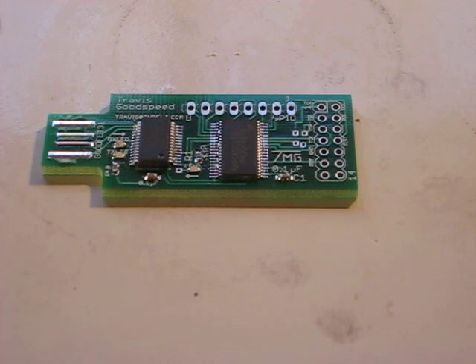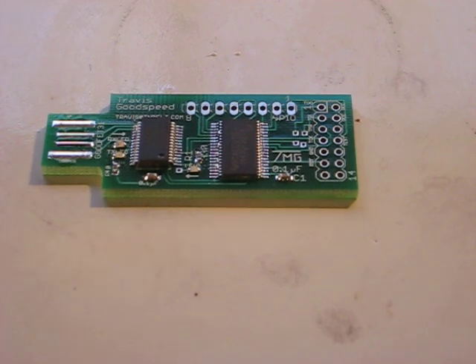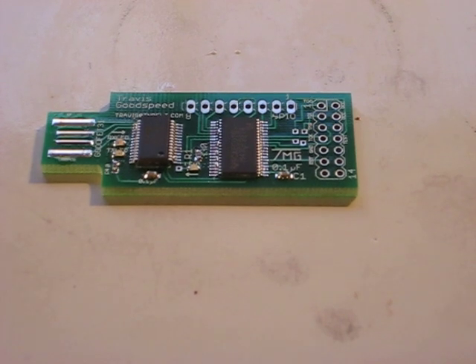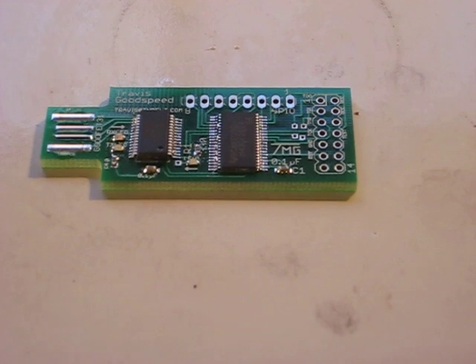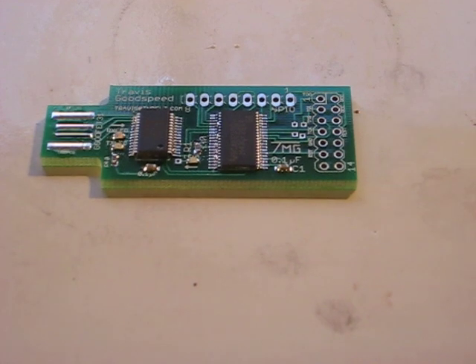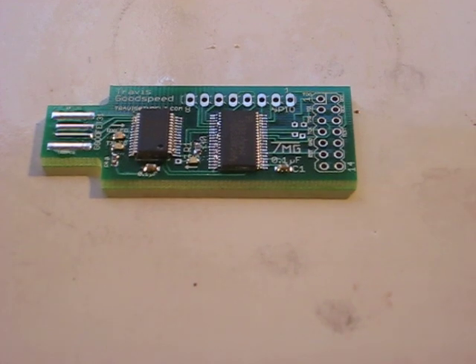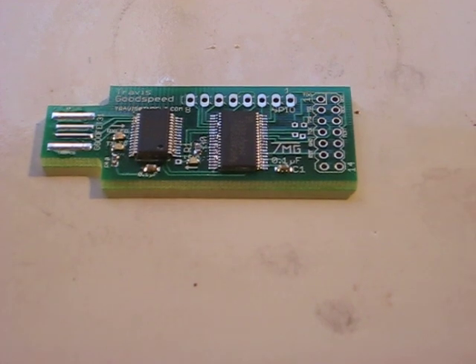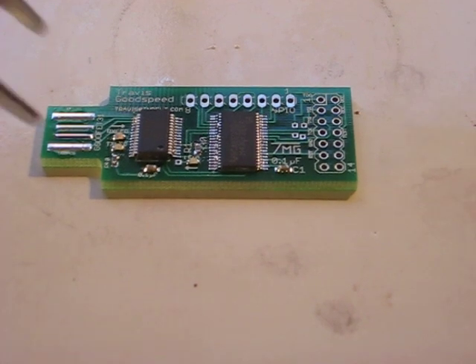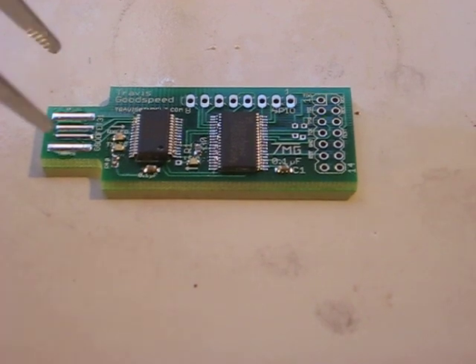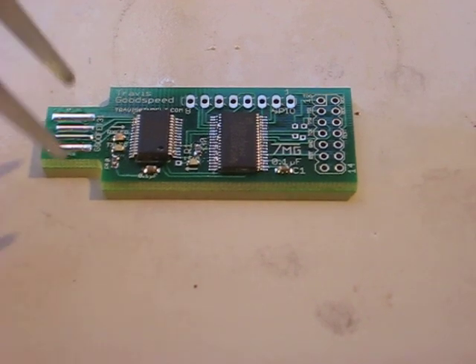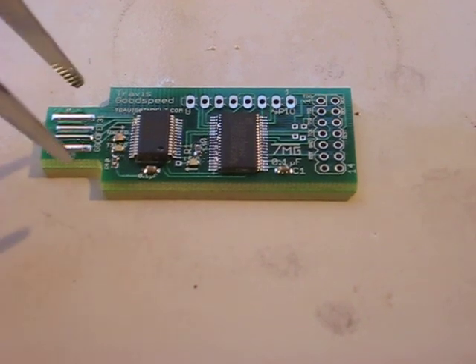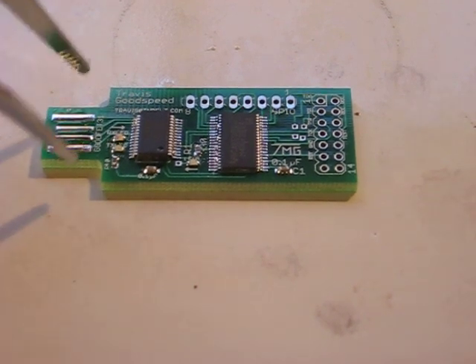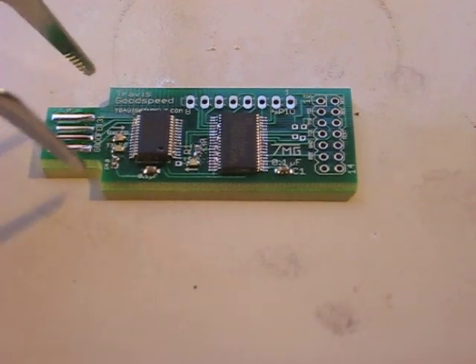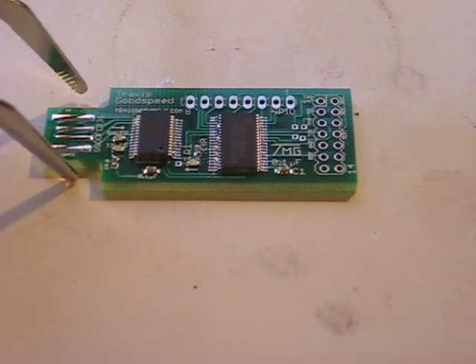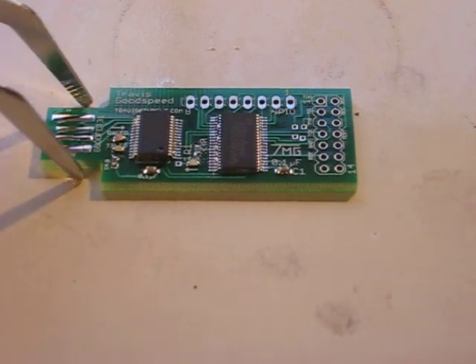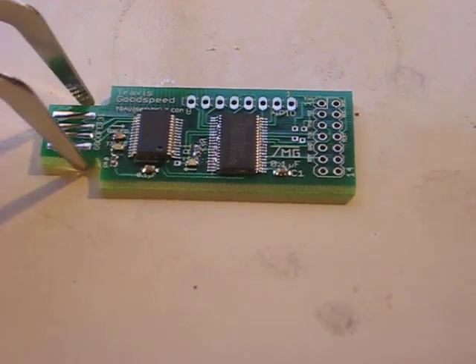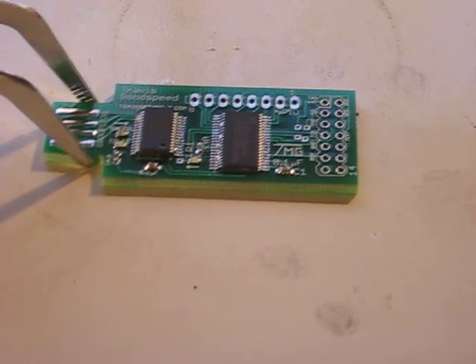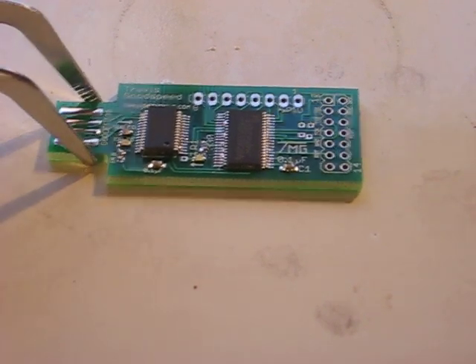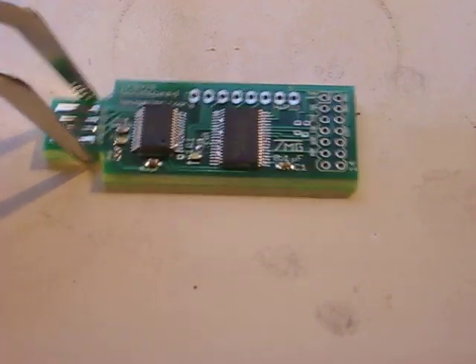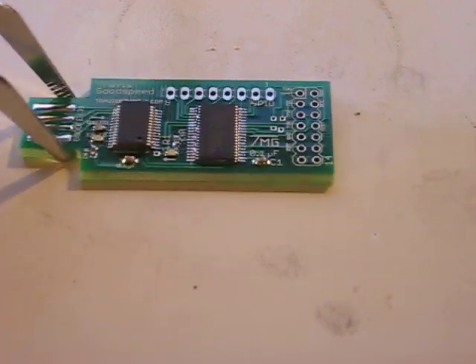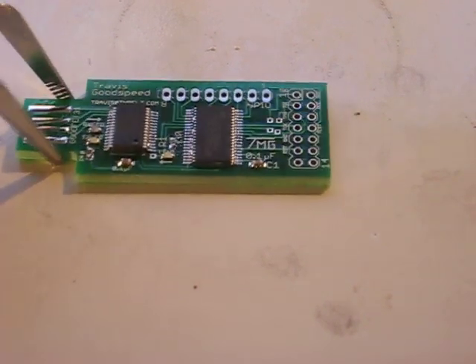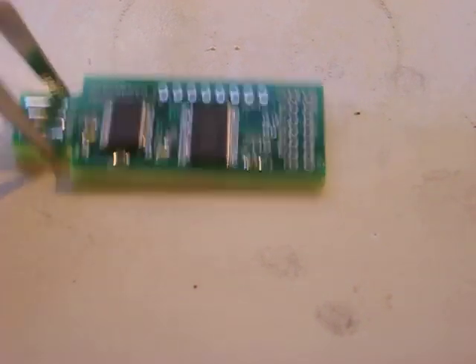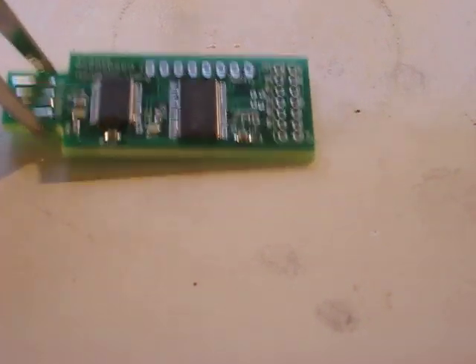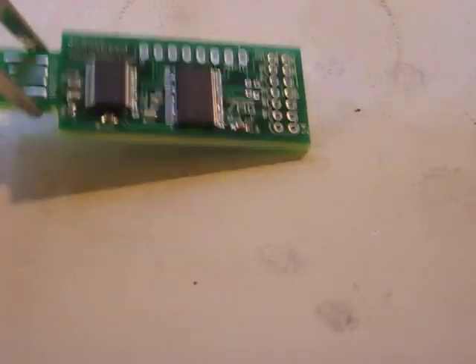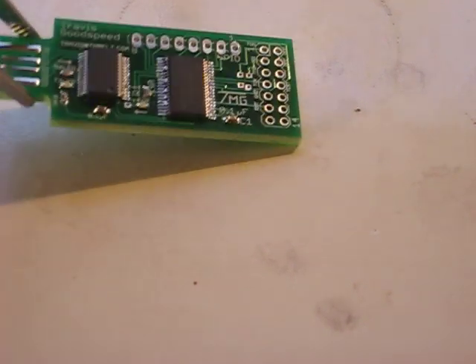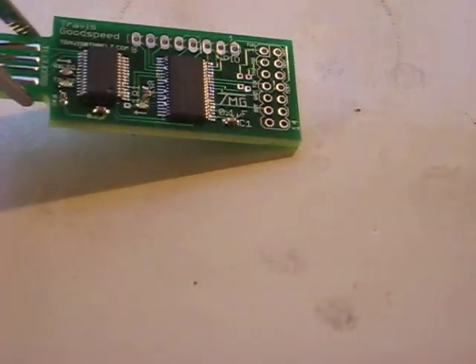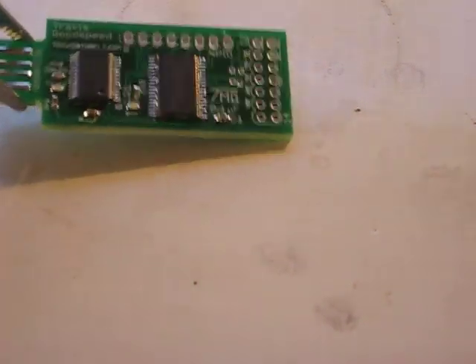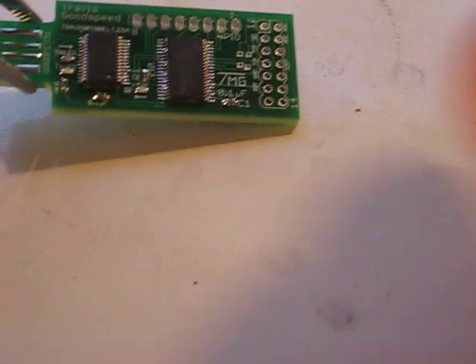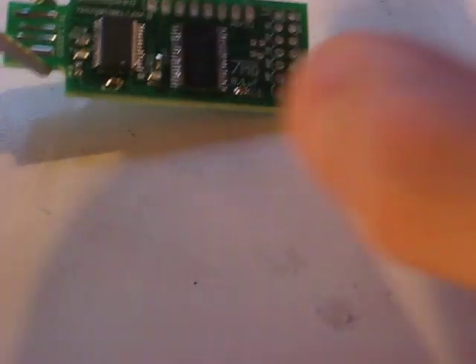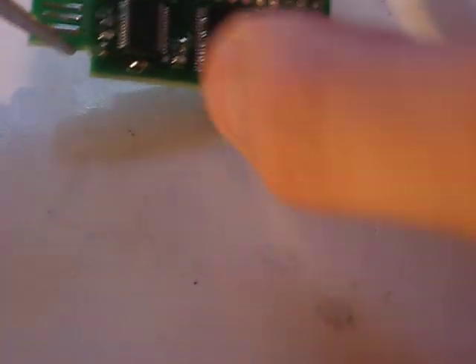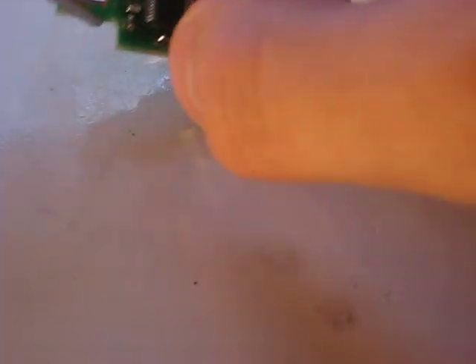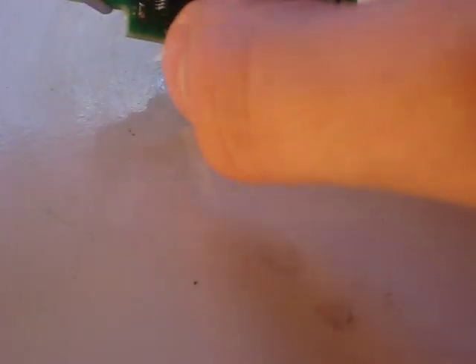It's really close. A little bit of rework but that is essentially a finished board.